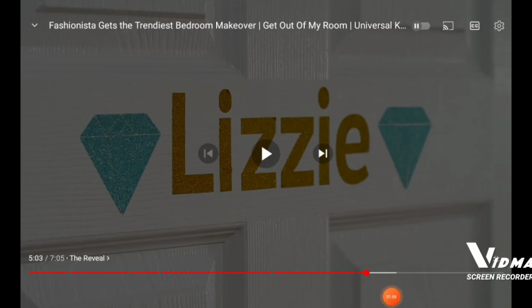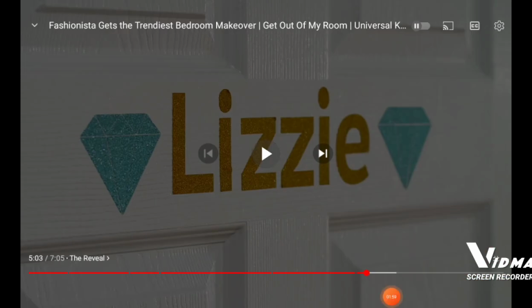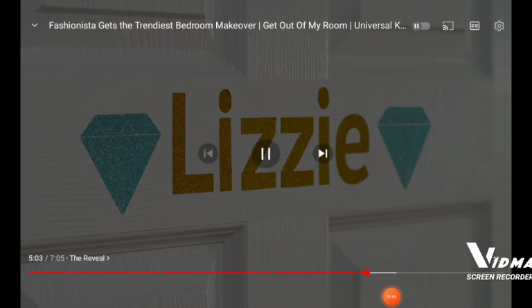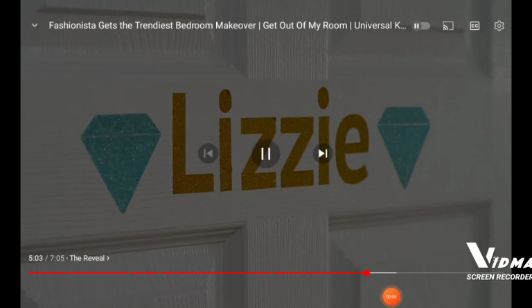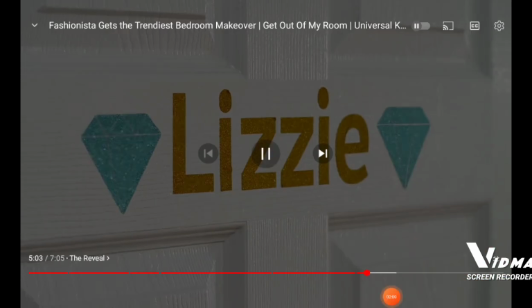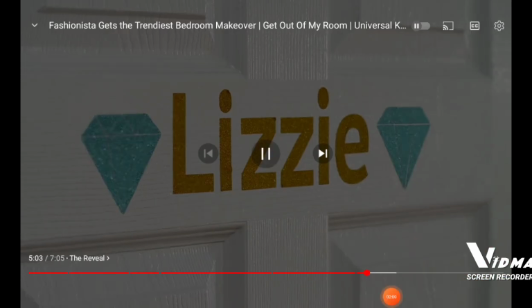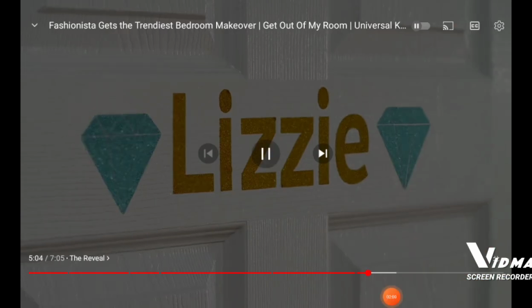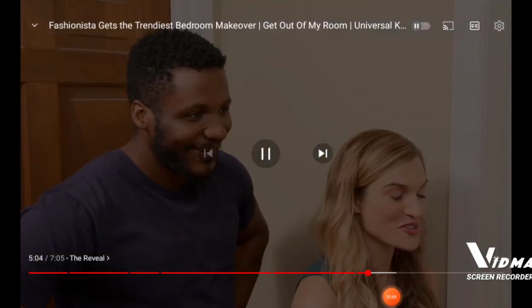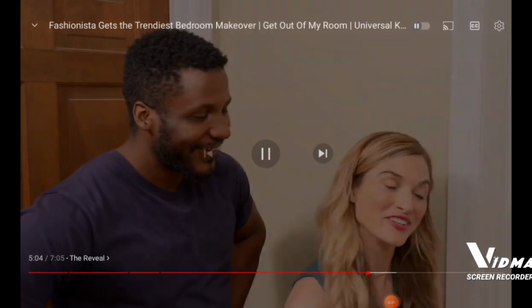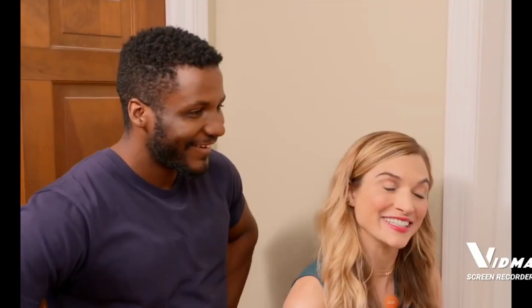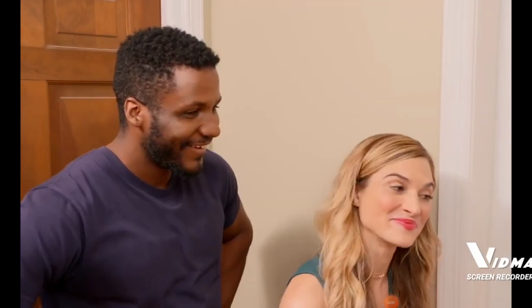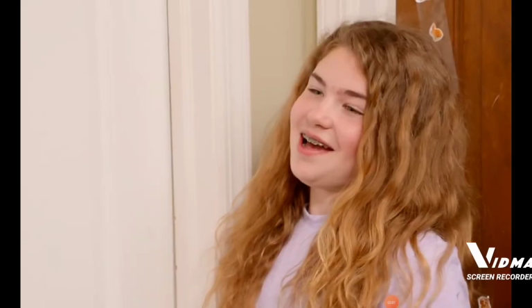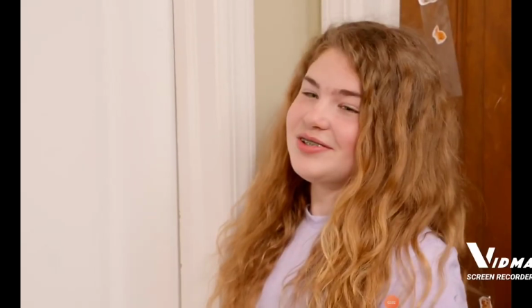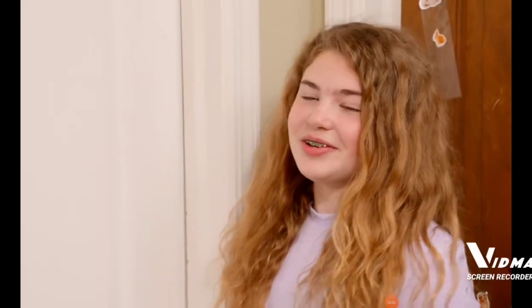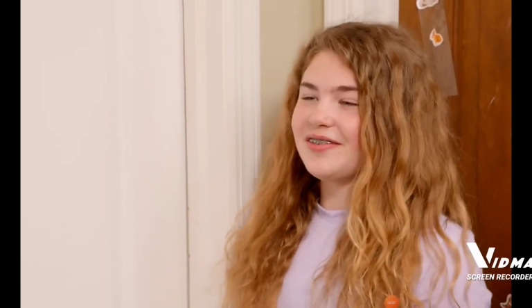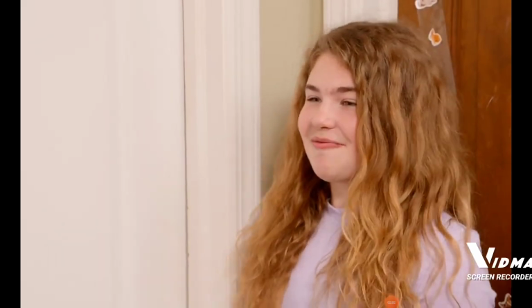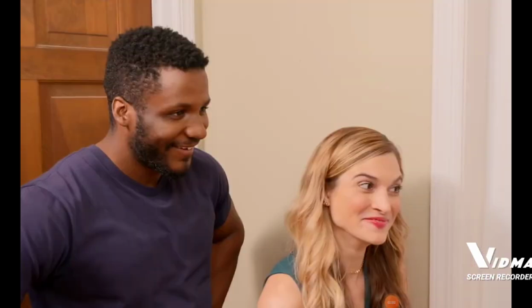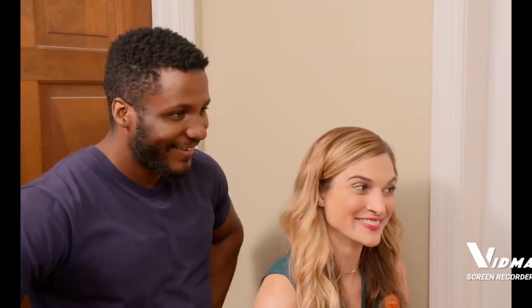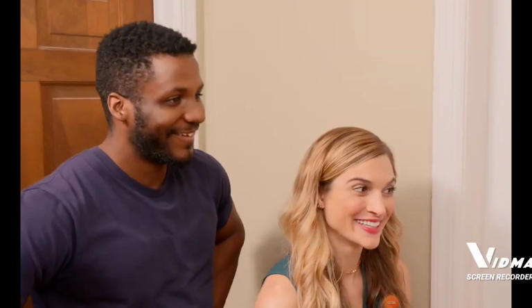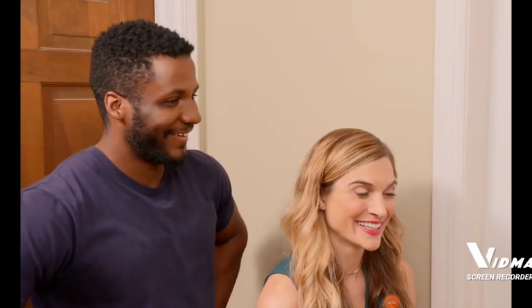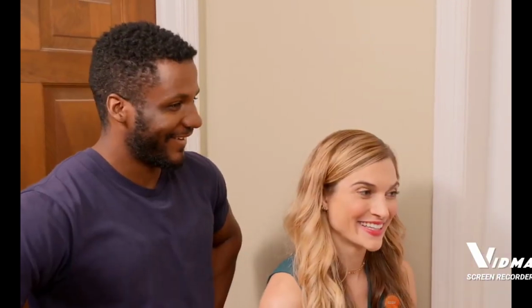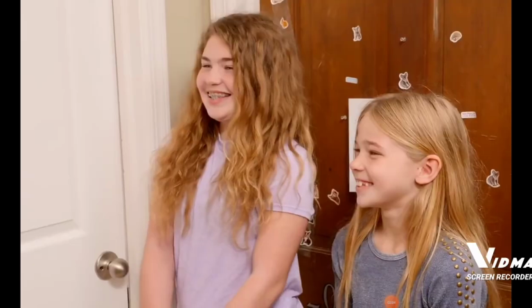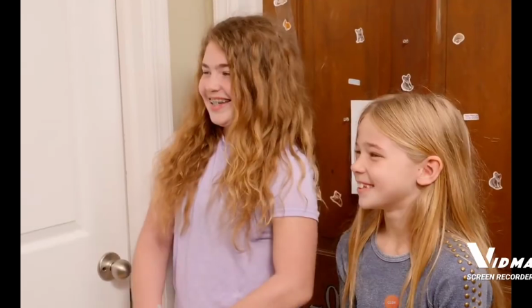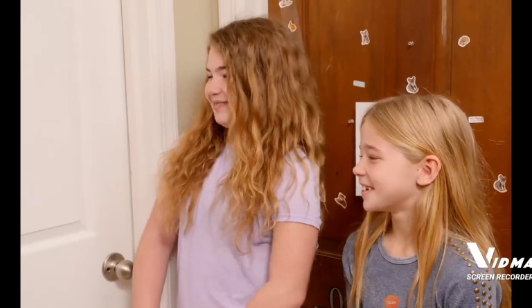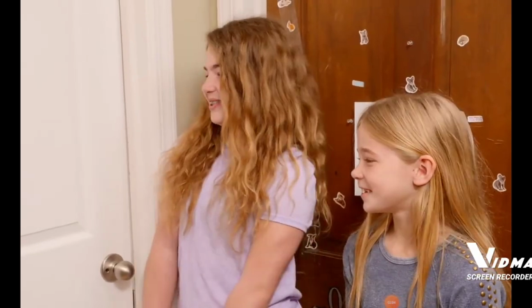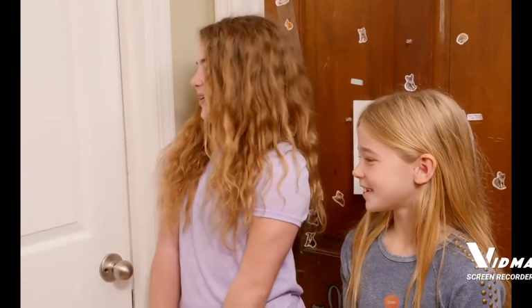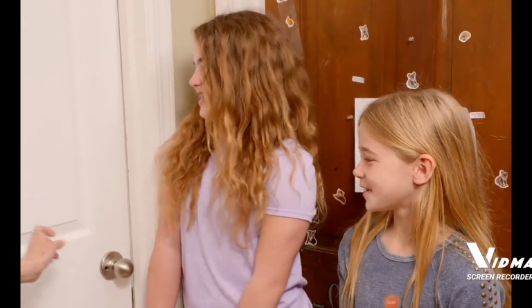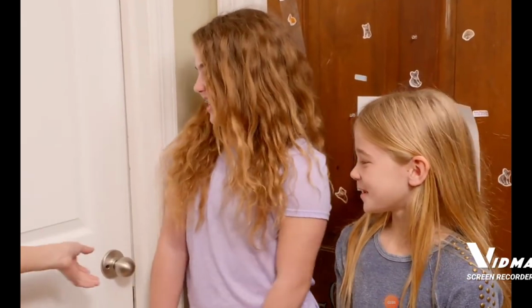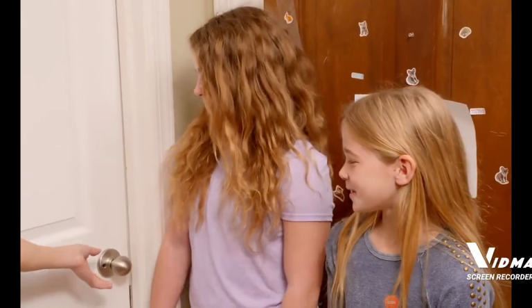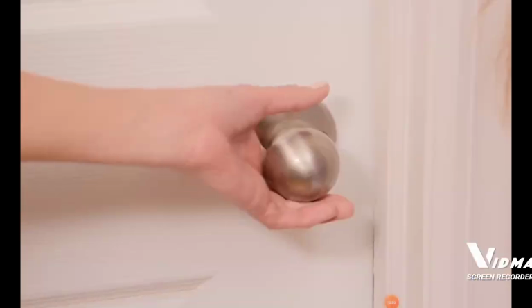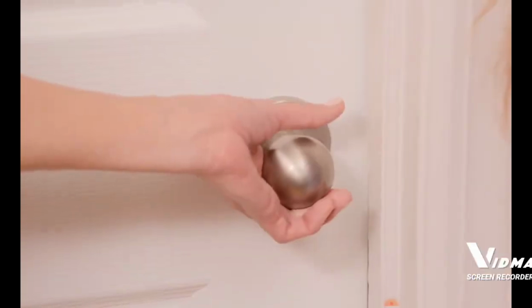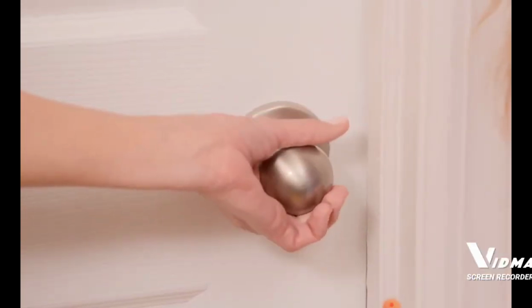Alright, Lizzie. How are you feeling? I'm so nervous. I have butterflies in my stomach. I'm so excited! In your new room!